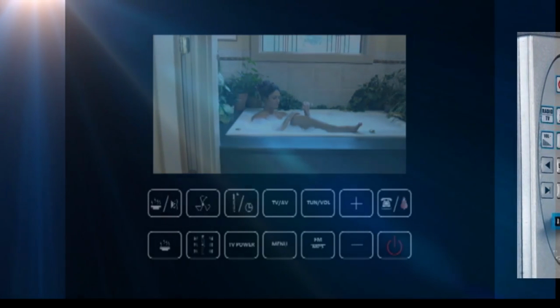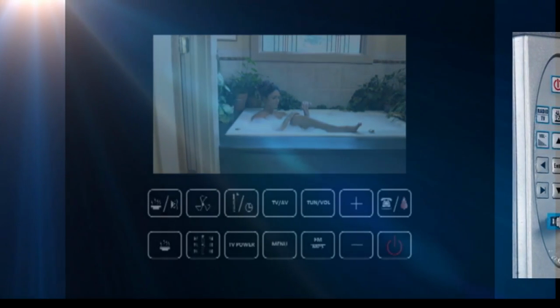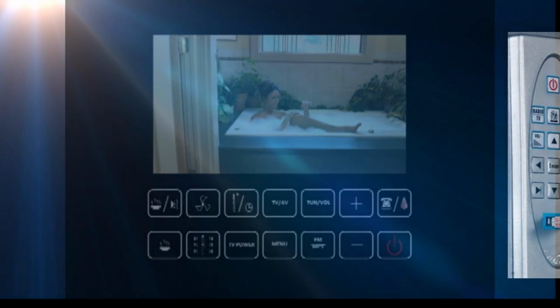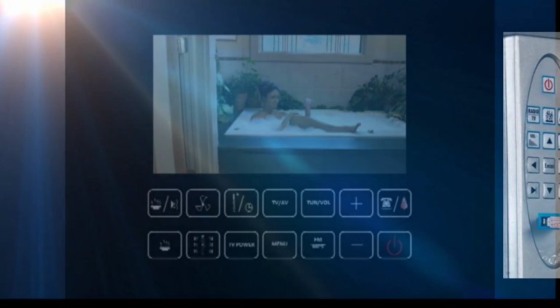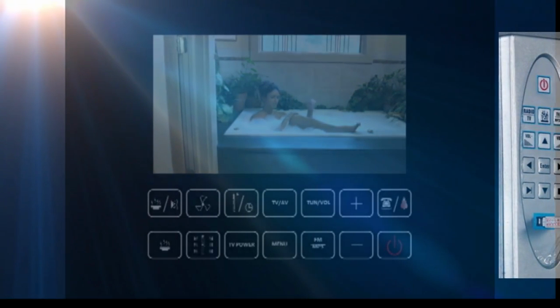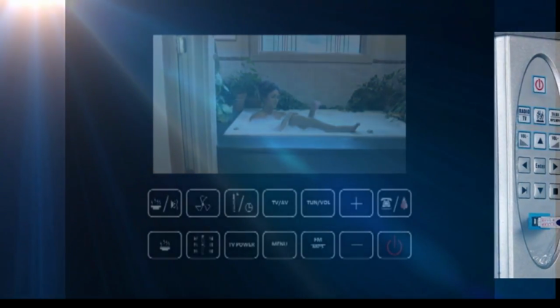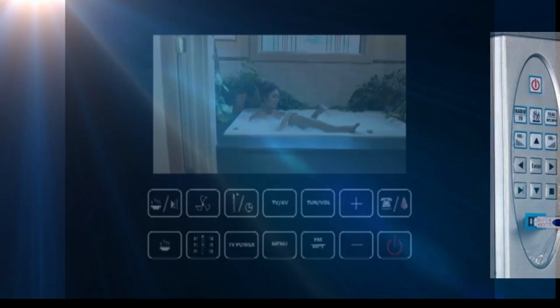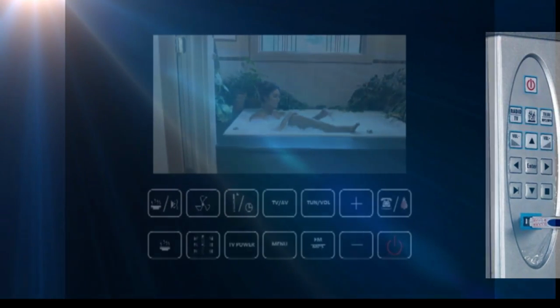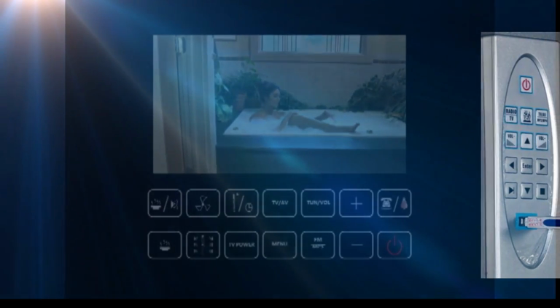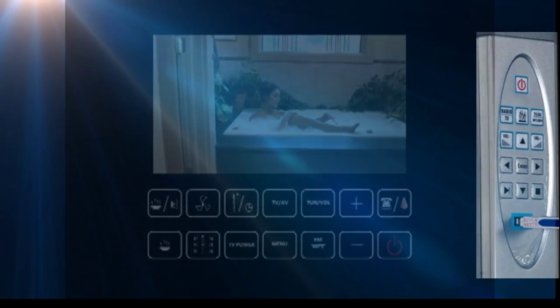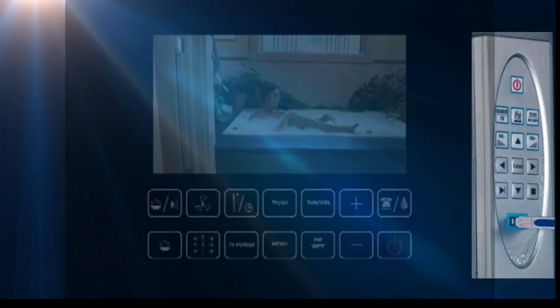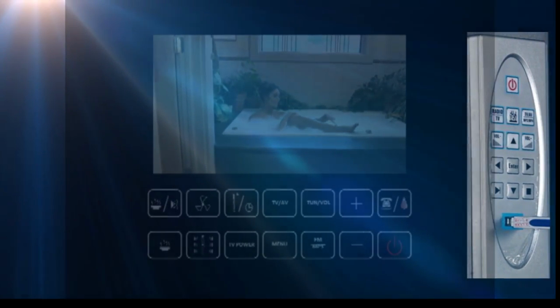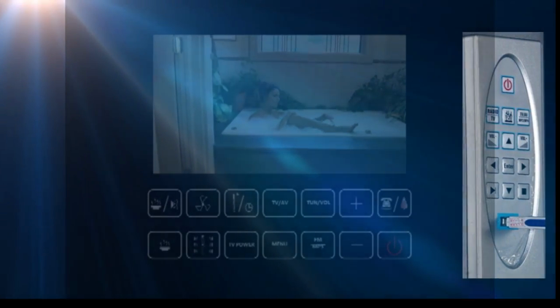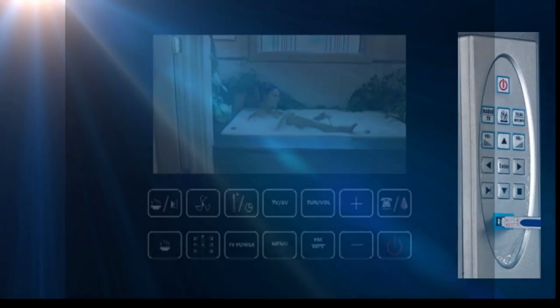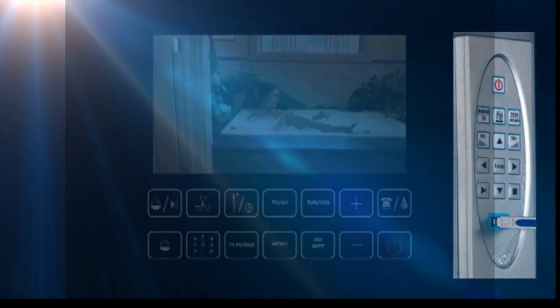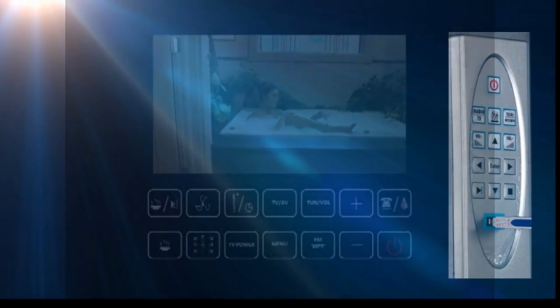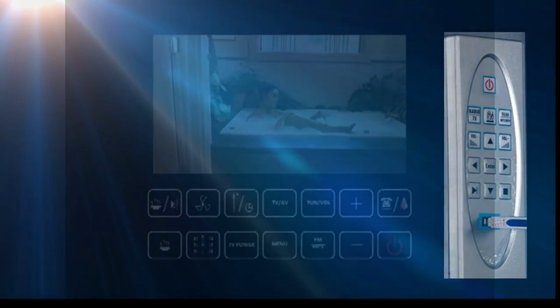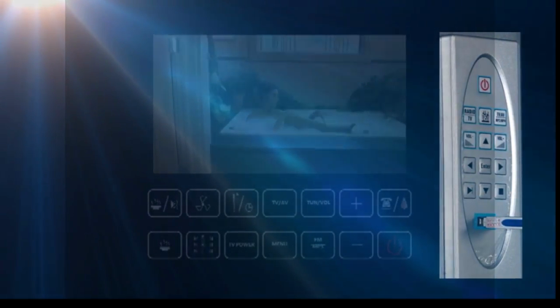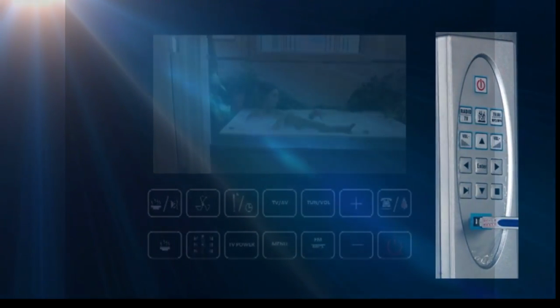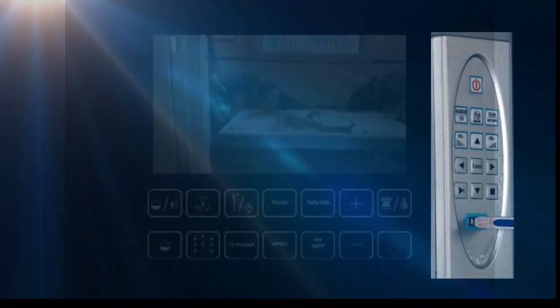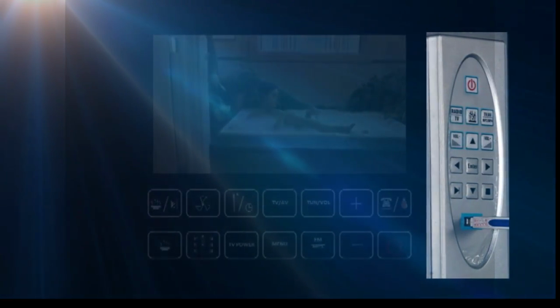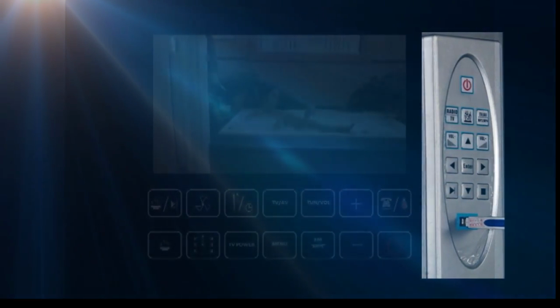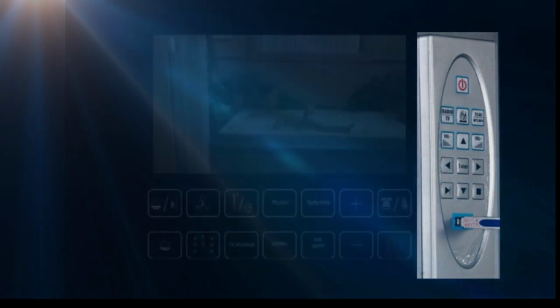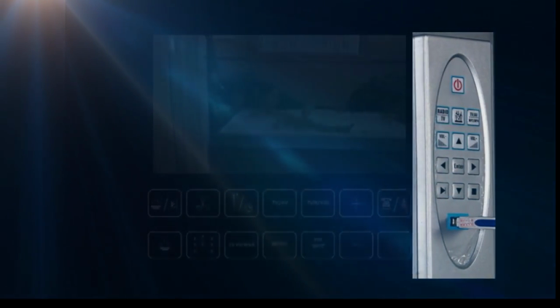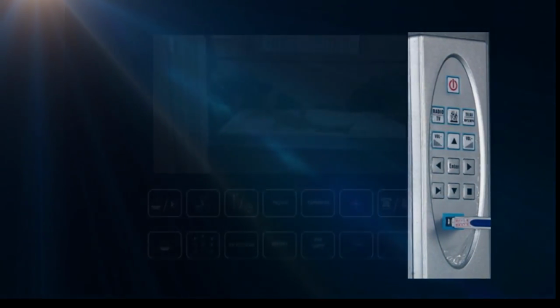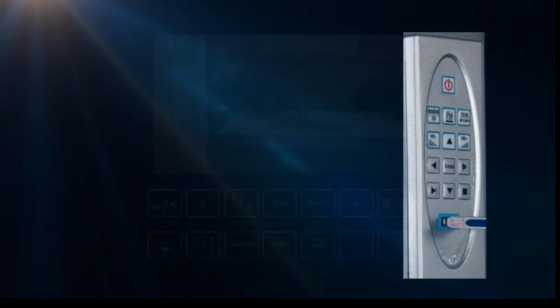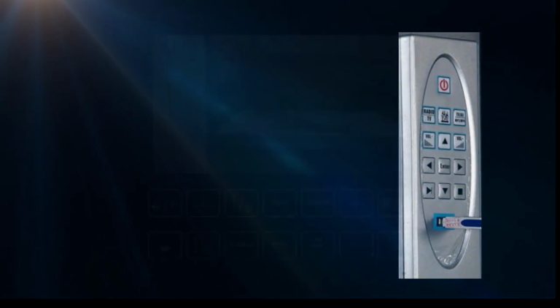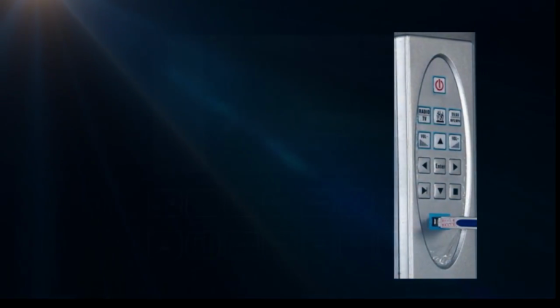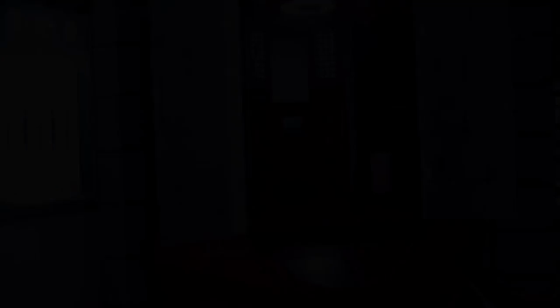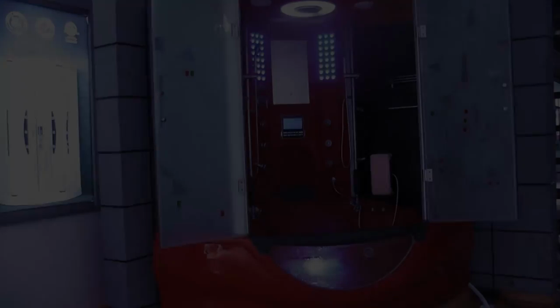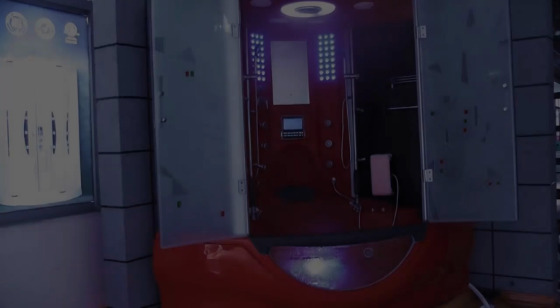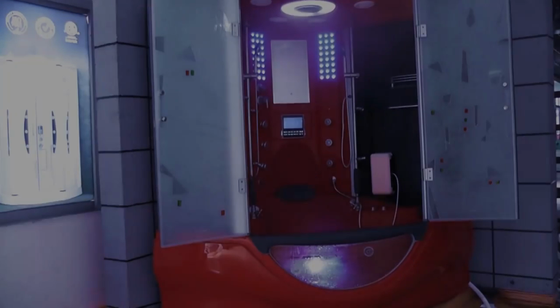Listen to the built-in FM radio or connect your USB device and enjoy your favorite songs.